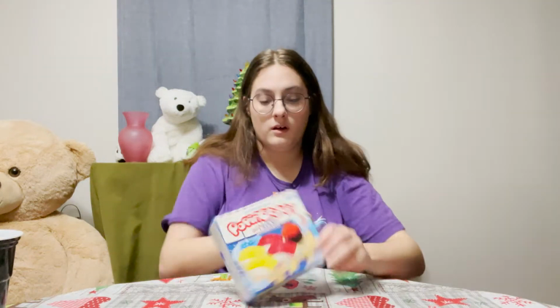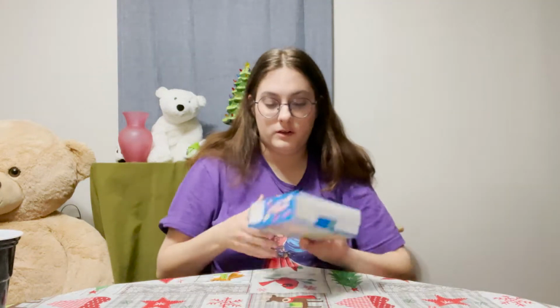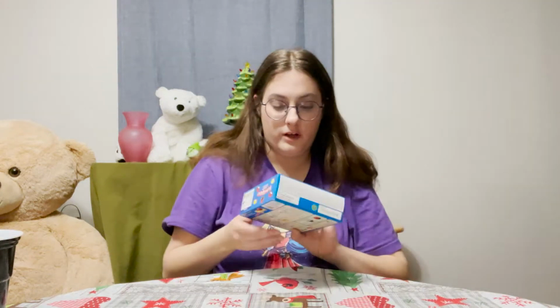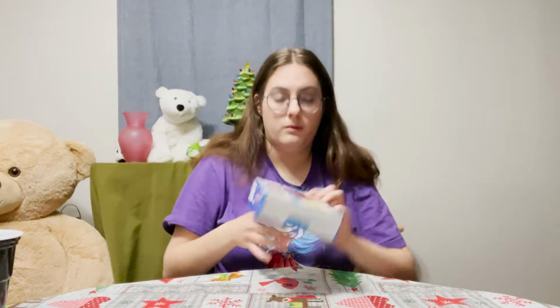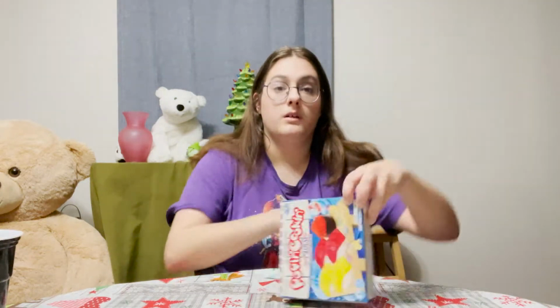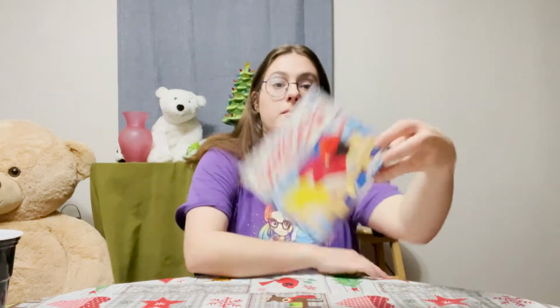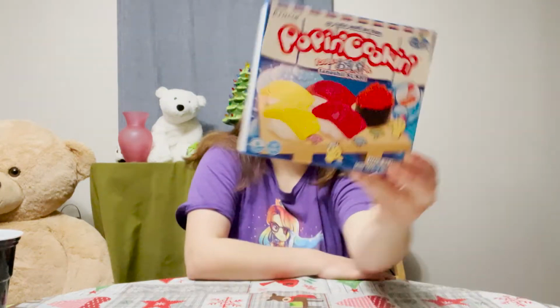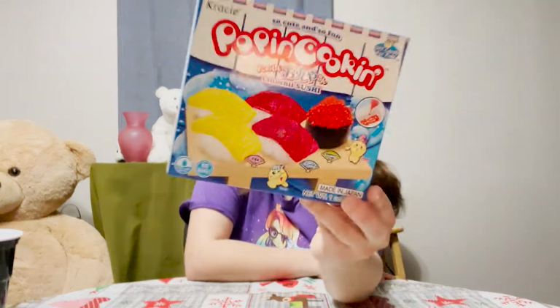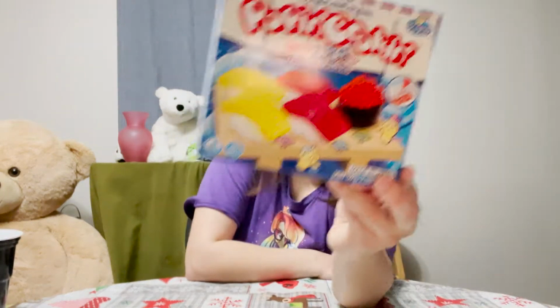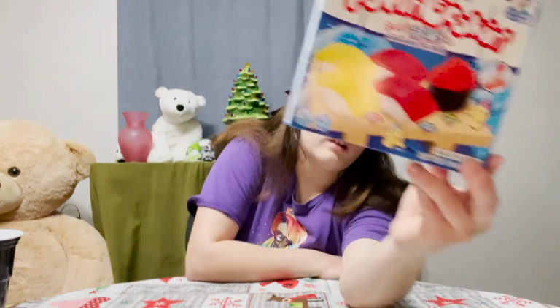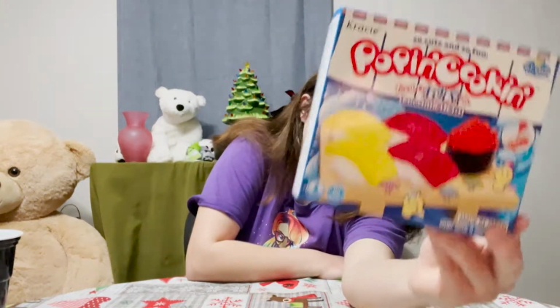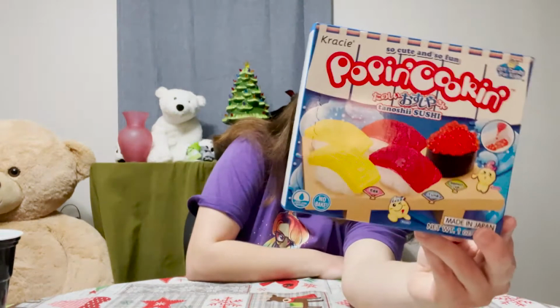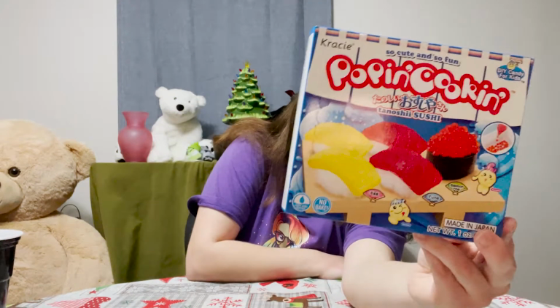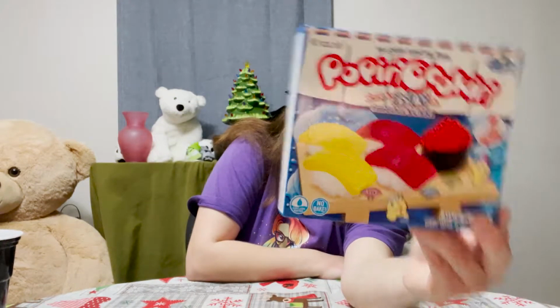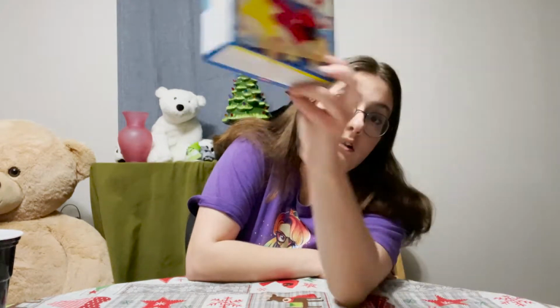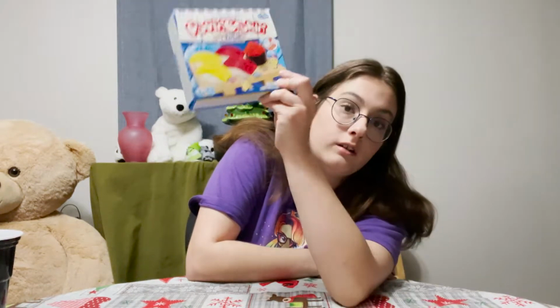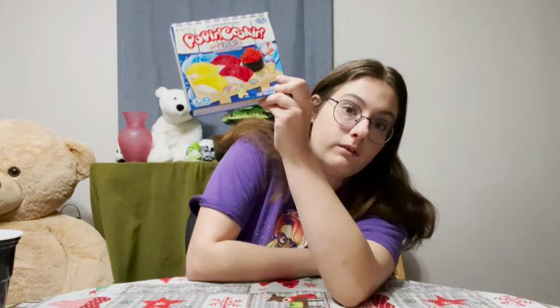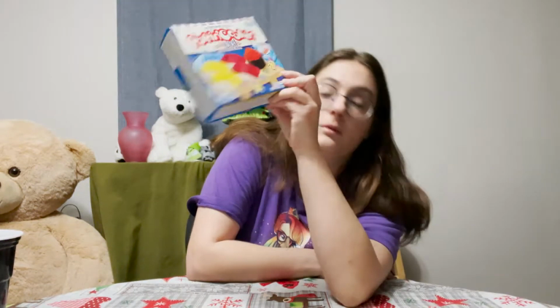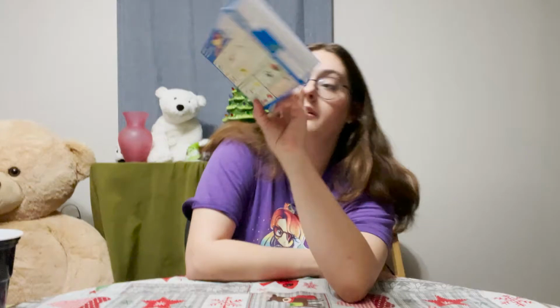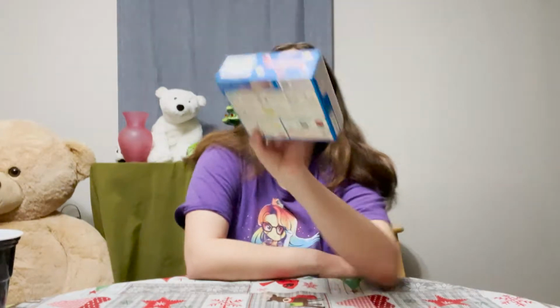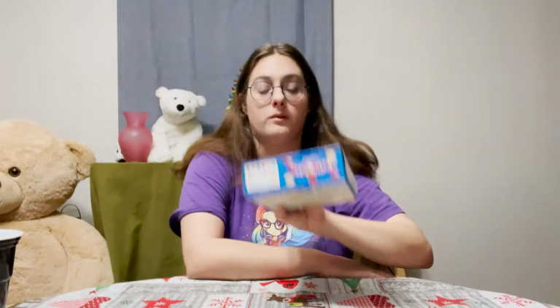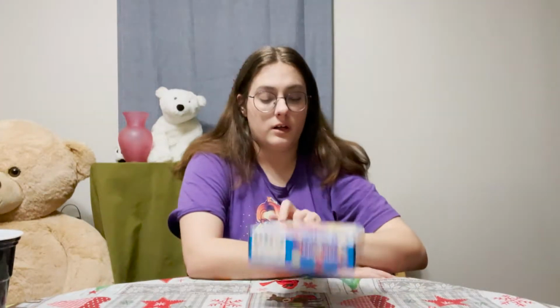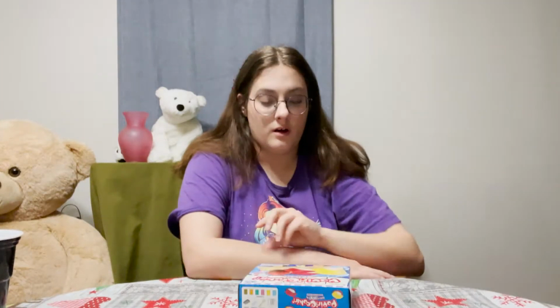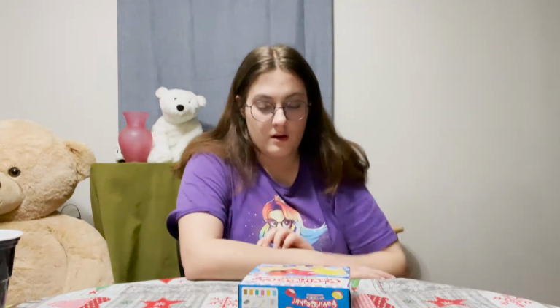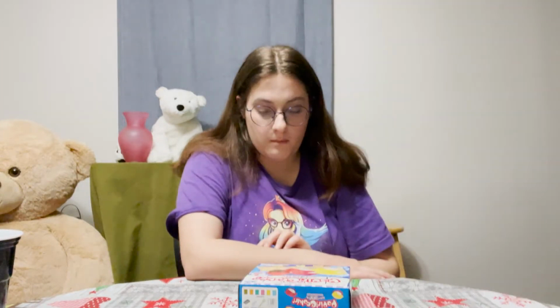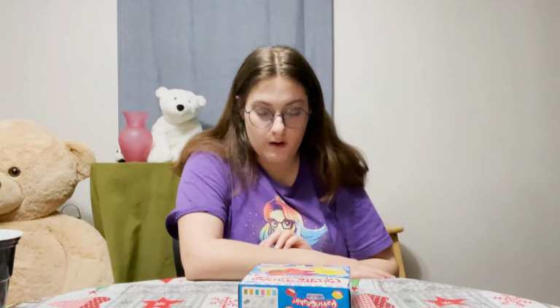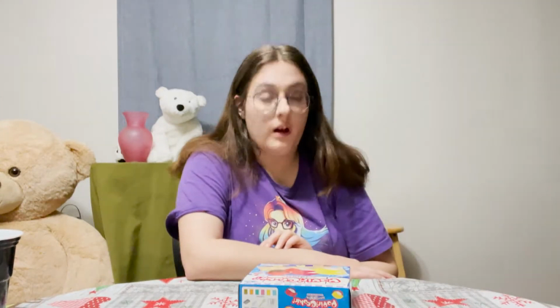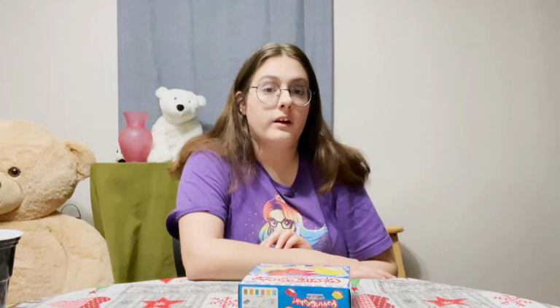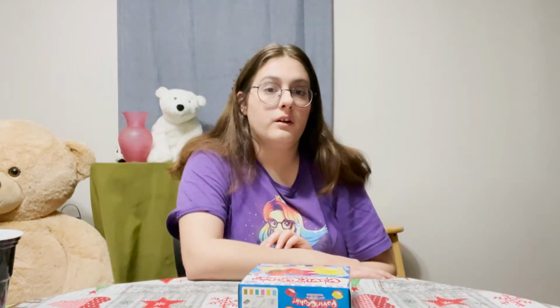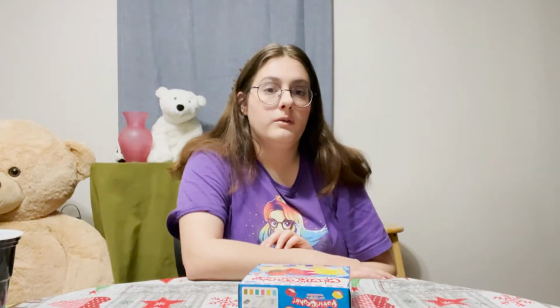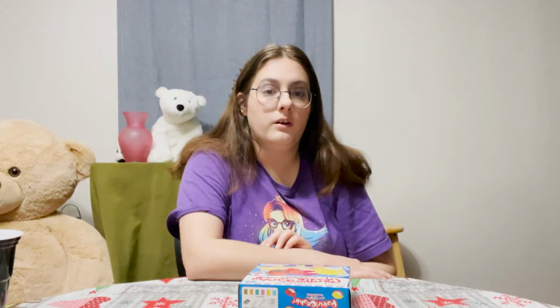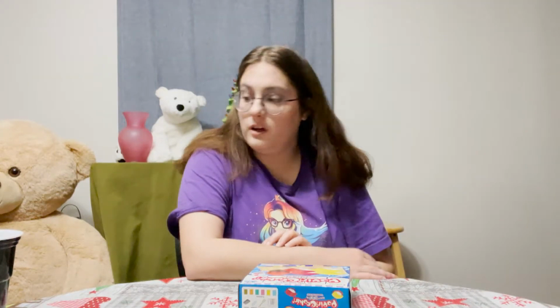So today we're going to be making candy sushi. I've never done one of these before, but I thought it'd be fun to do.